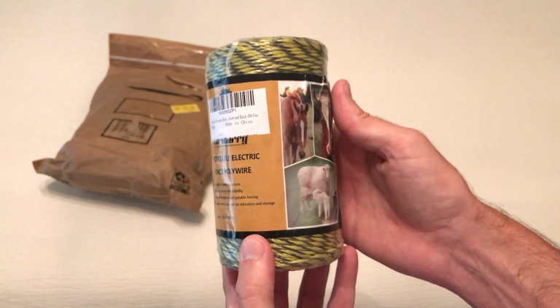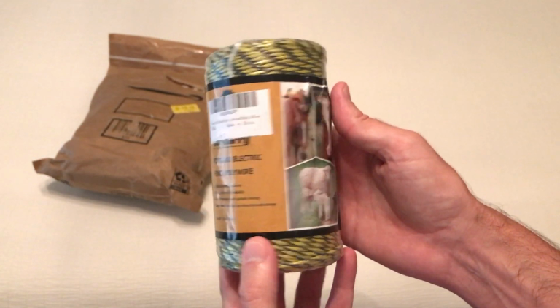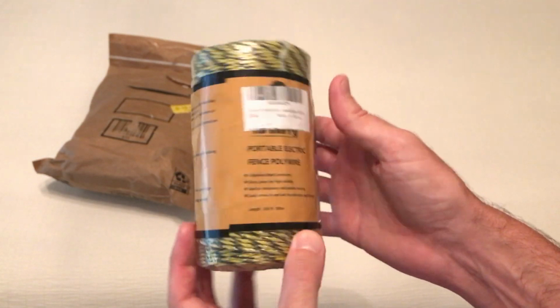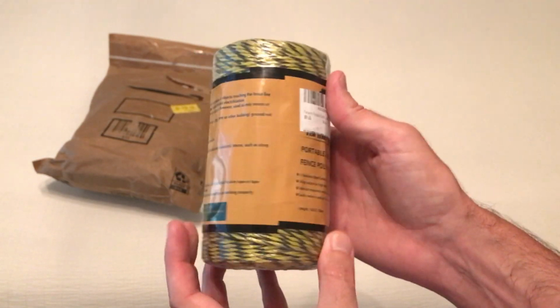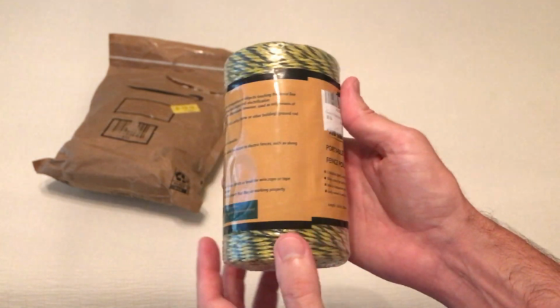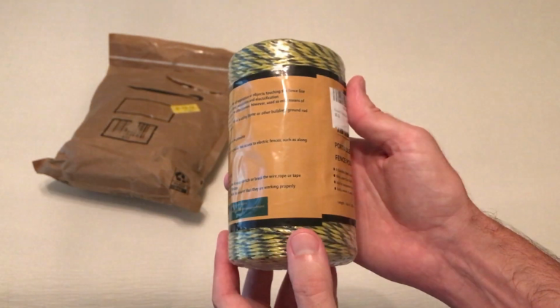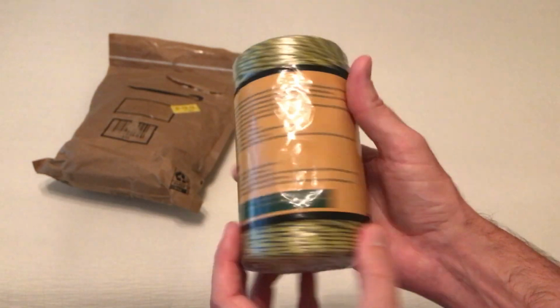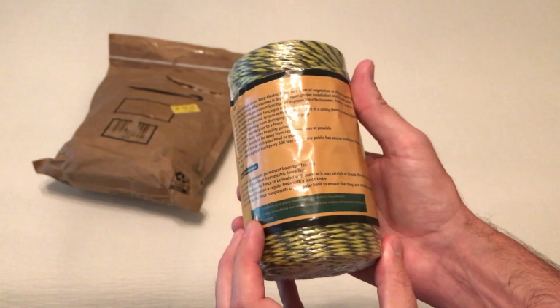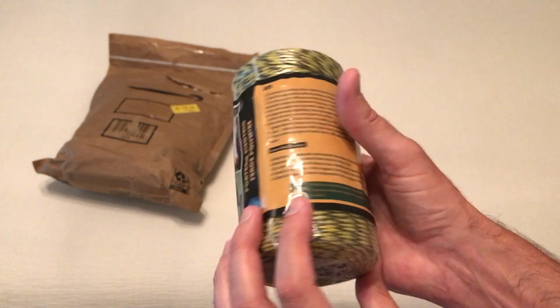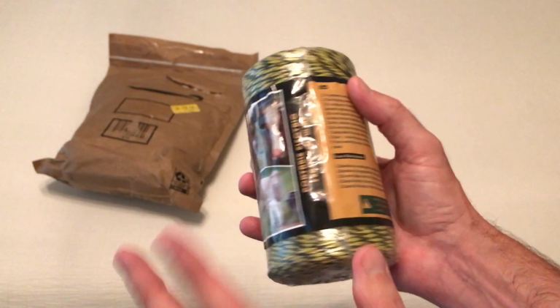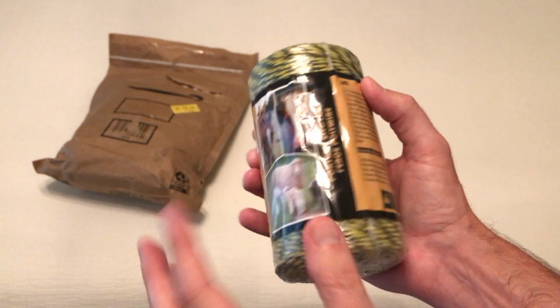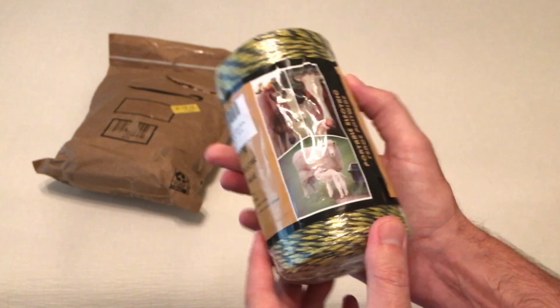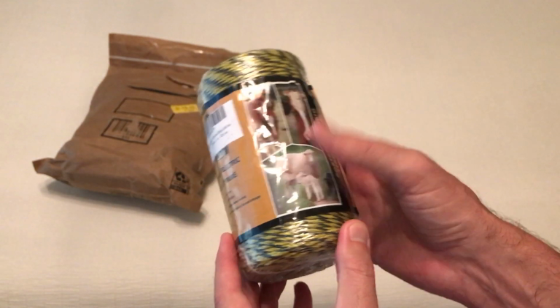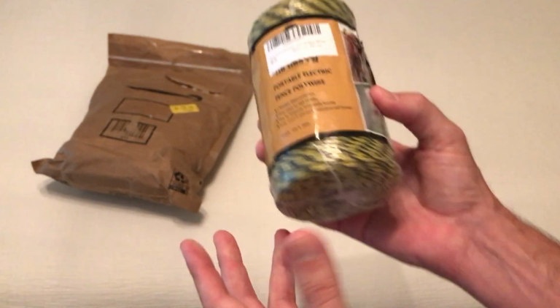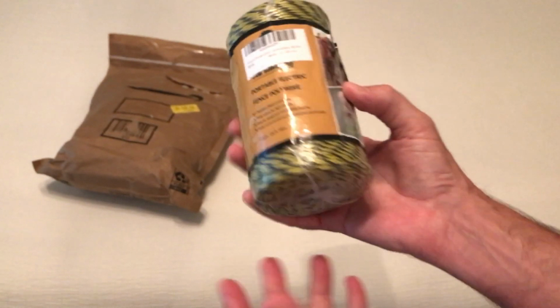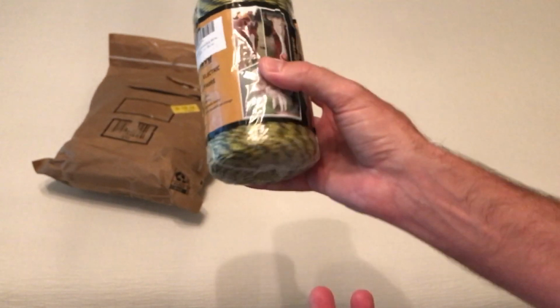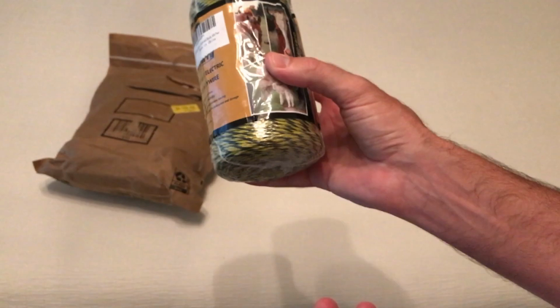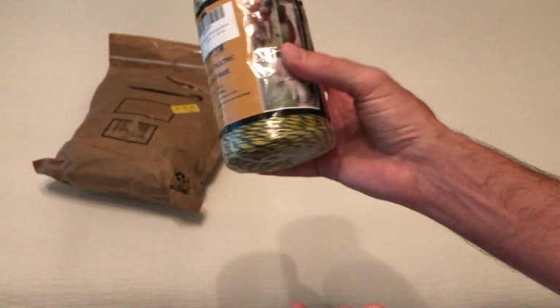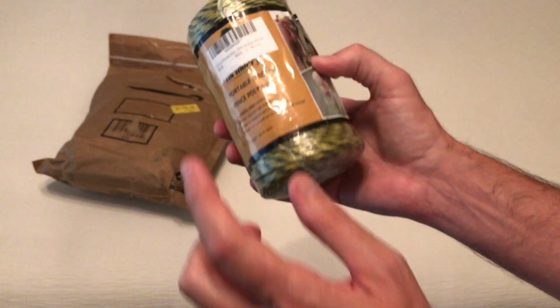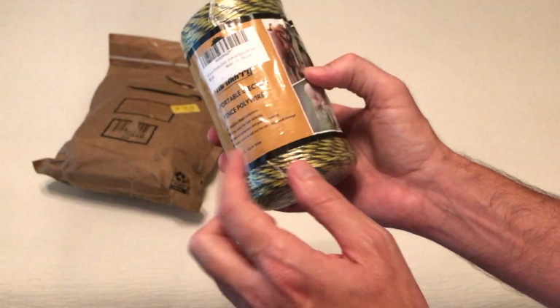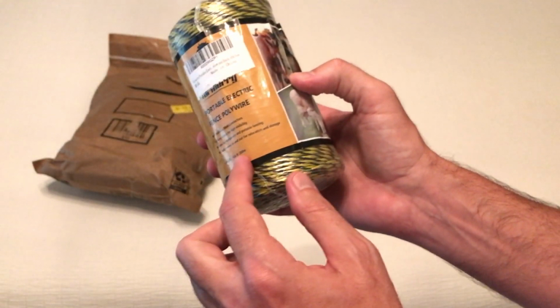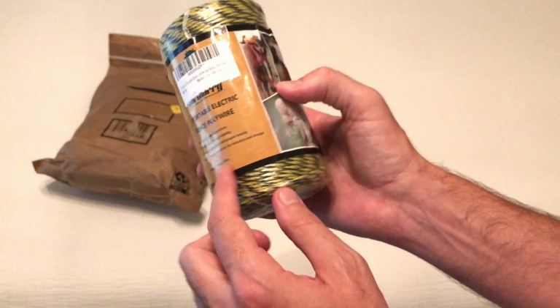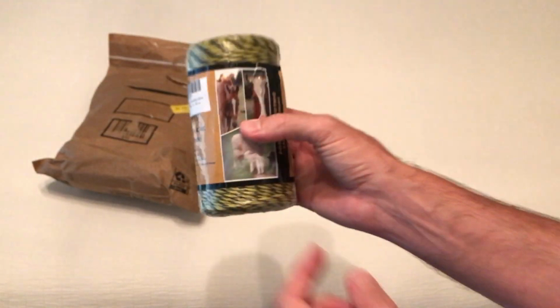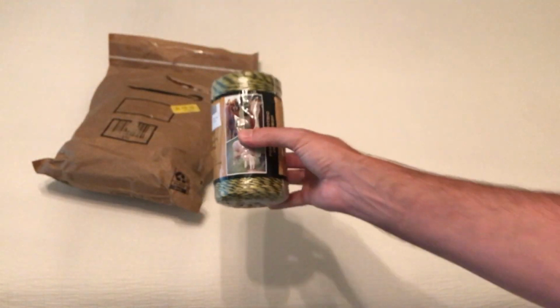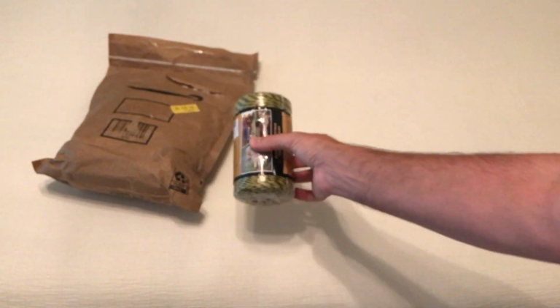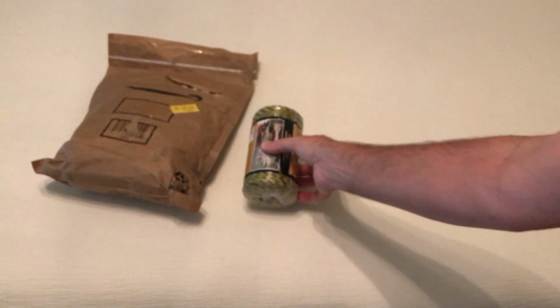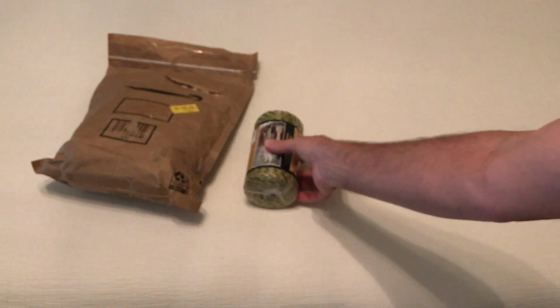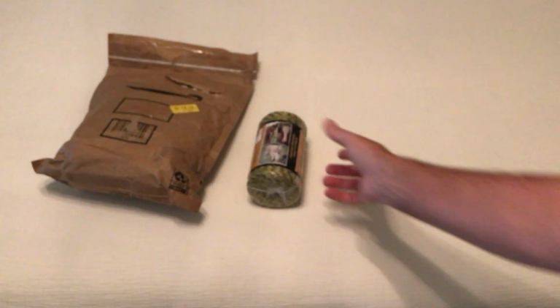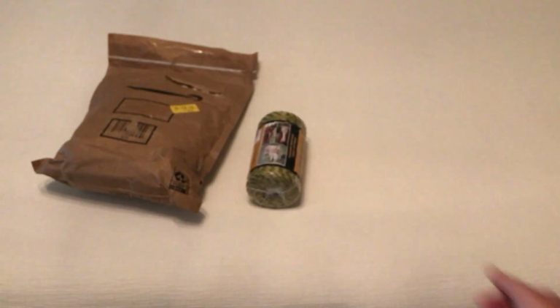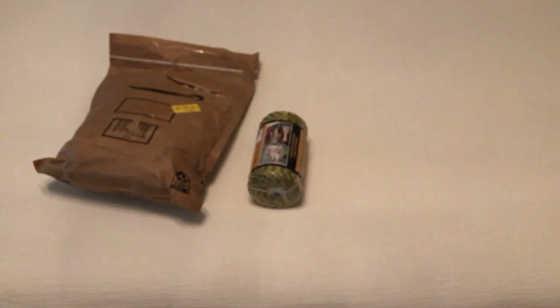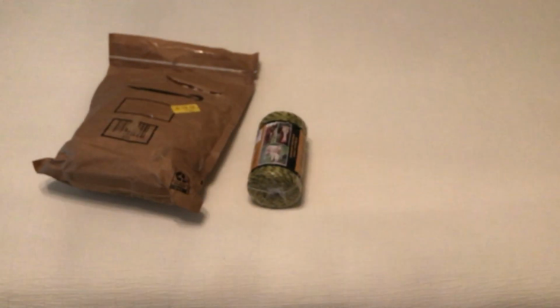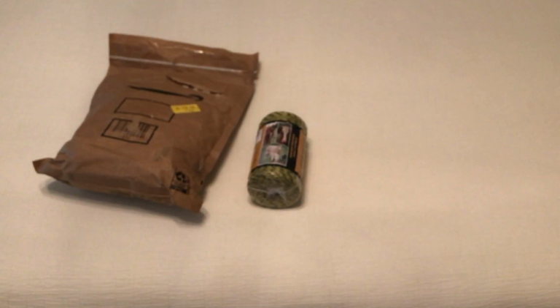With a portable electric fence, you can move it around as needed. Anyway, that is a quick unboxing — that's all it comes with. The company is Farmery. I hope the video helps.